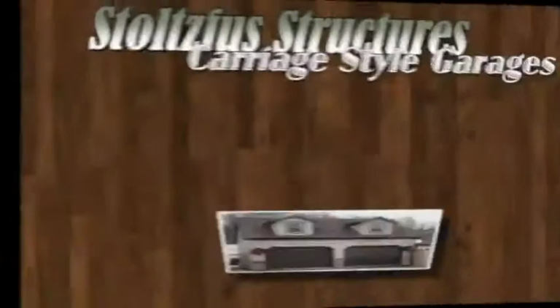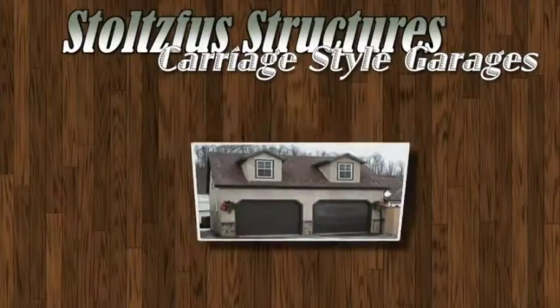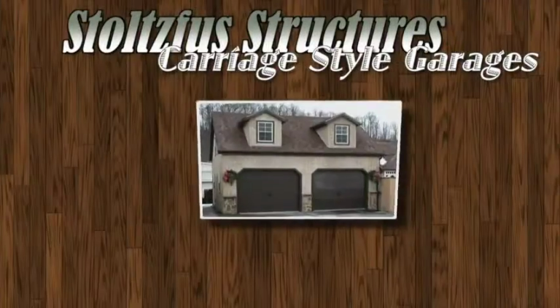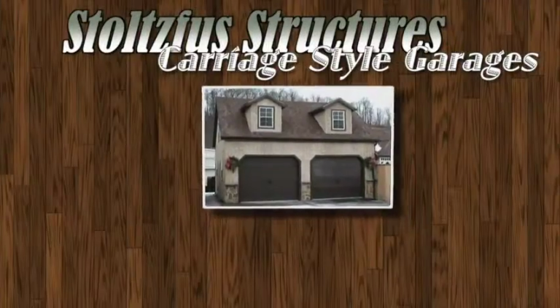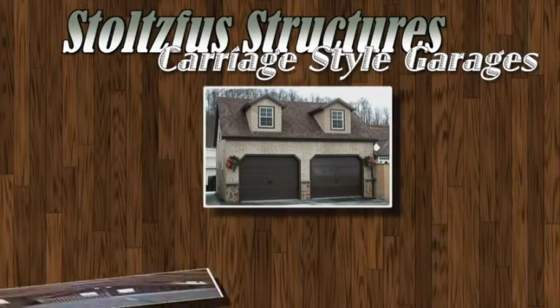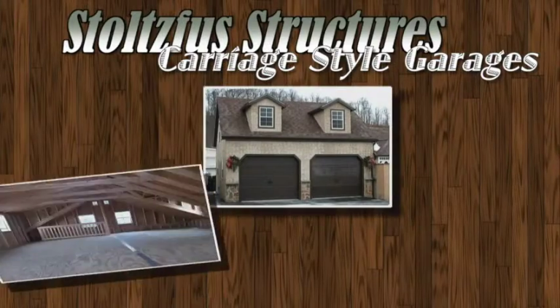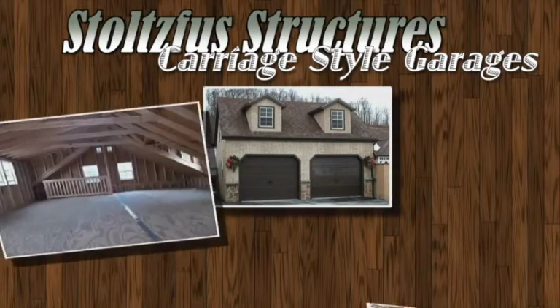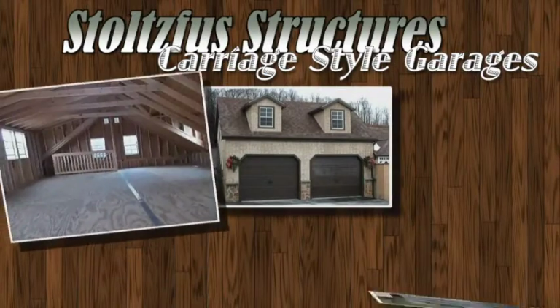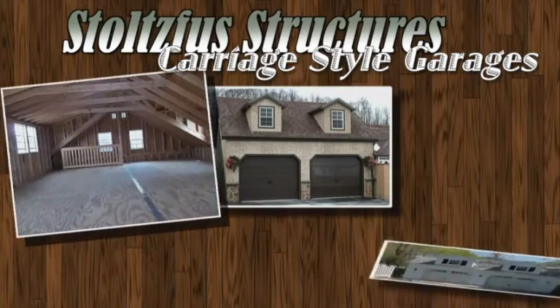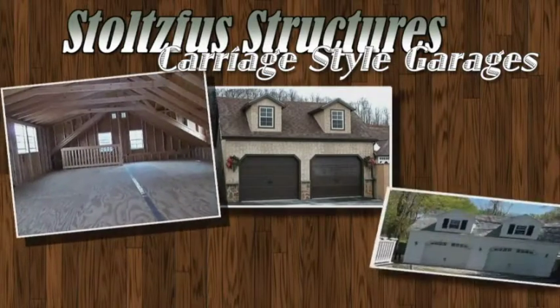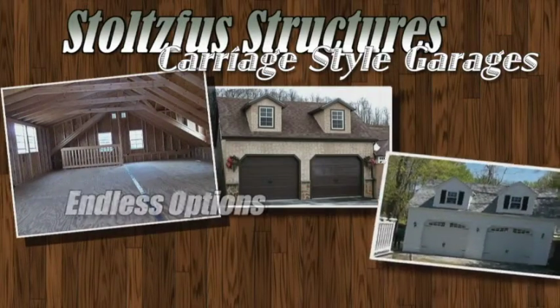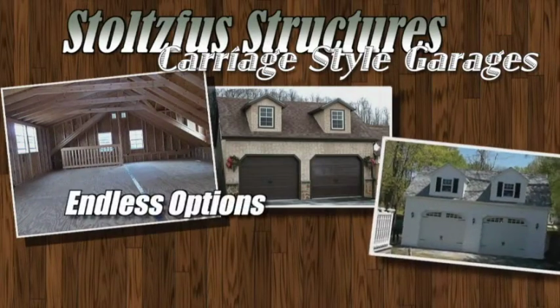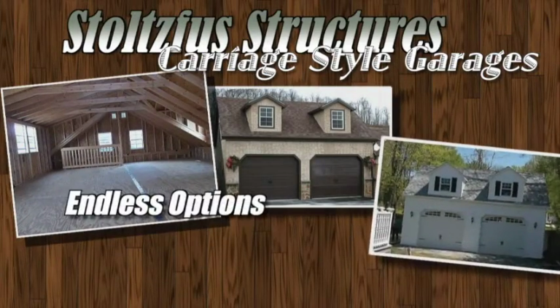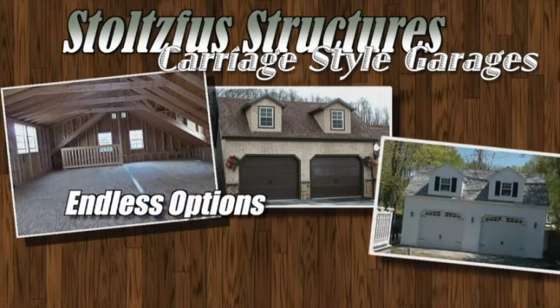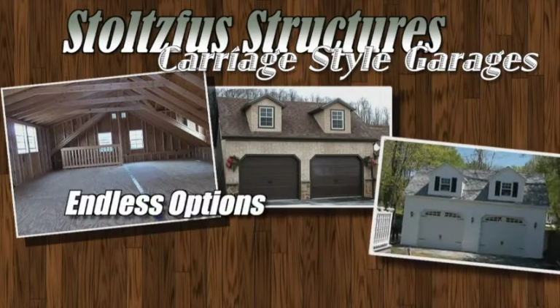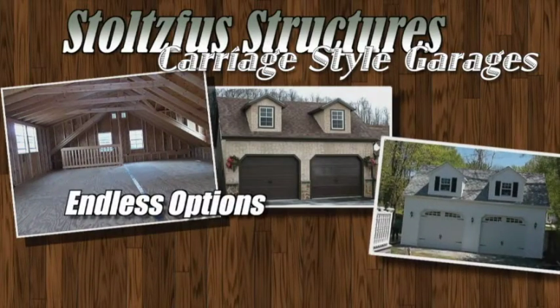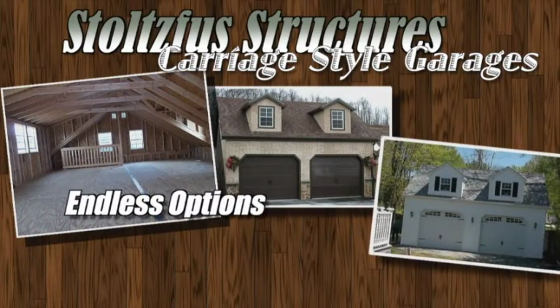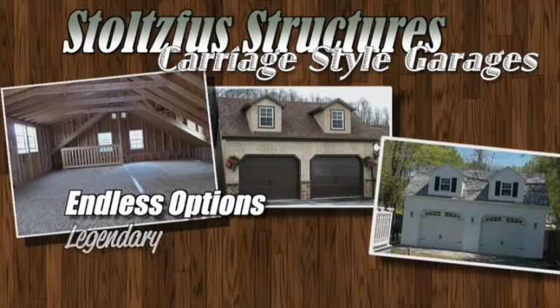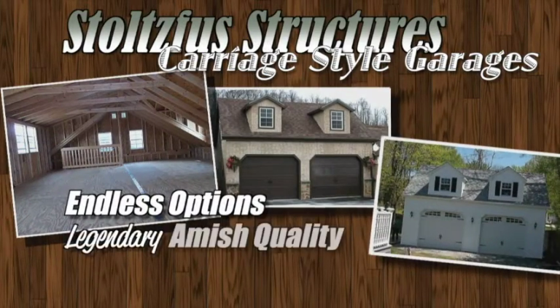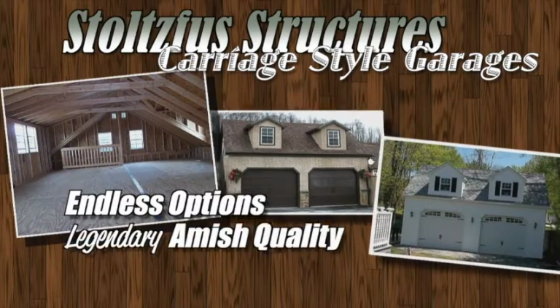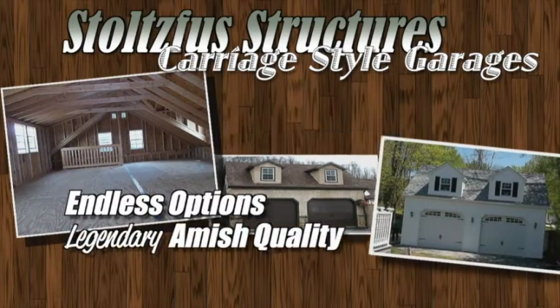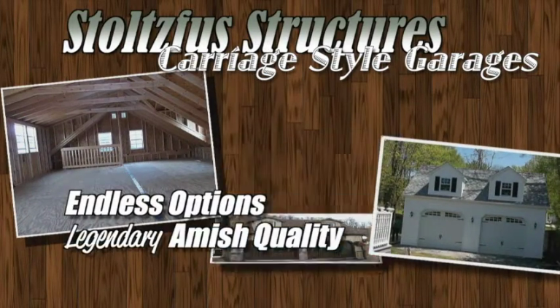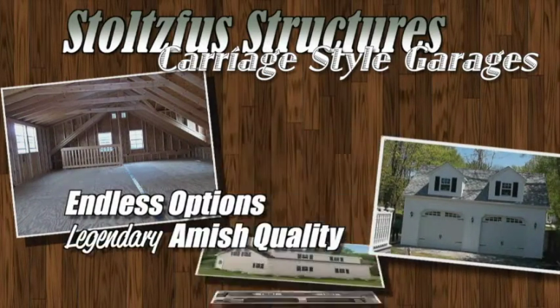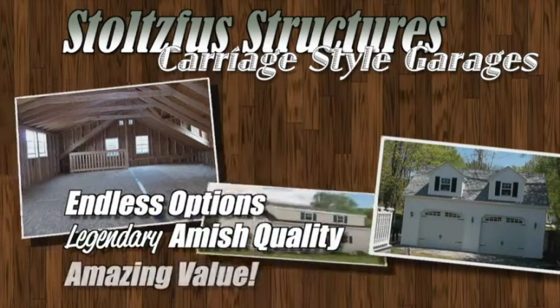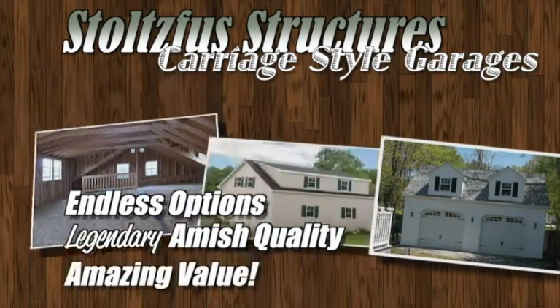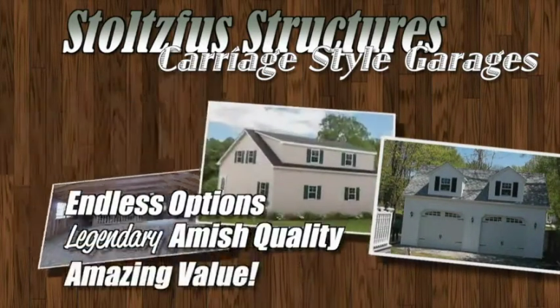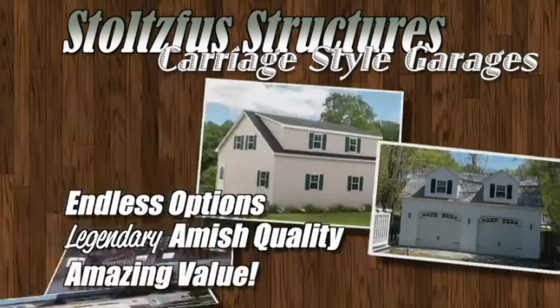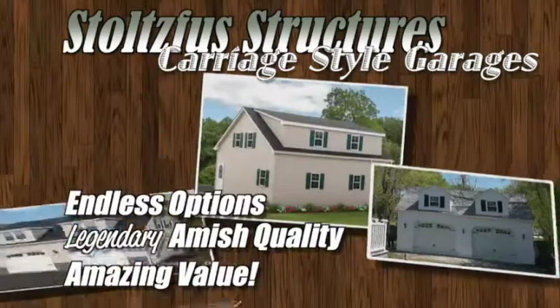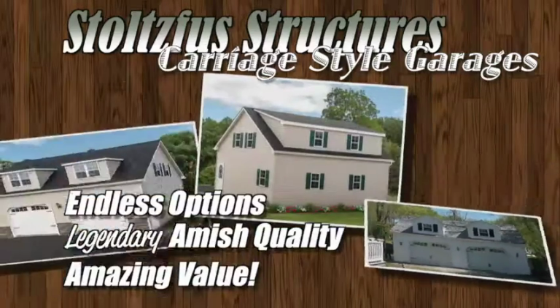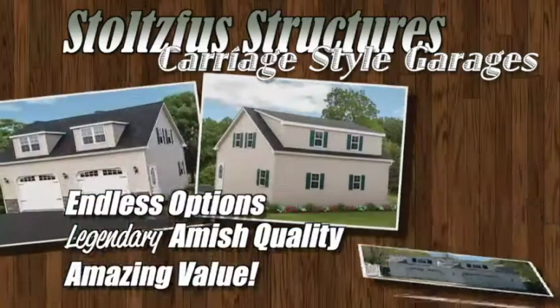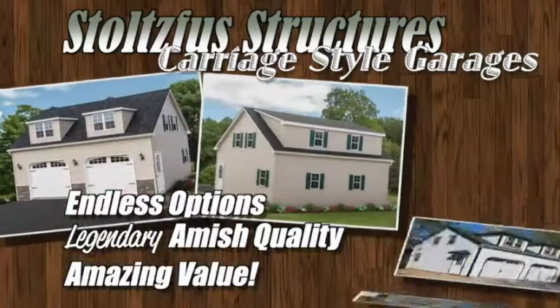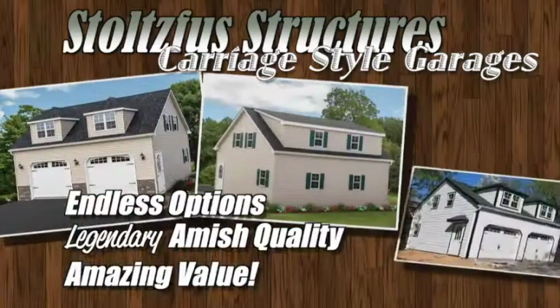Carriage-style garages from Stoltzfus Structures: endless options, legendary Amish quality, and amazing value.